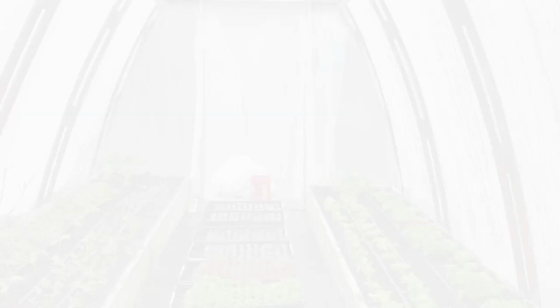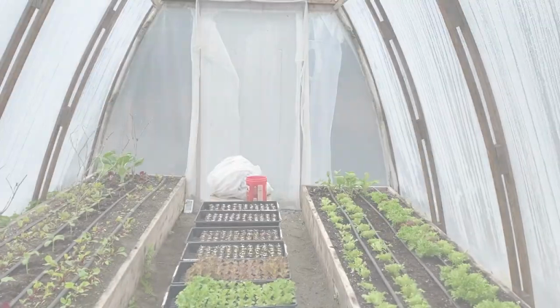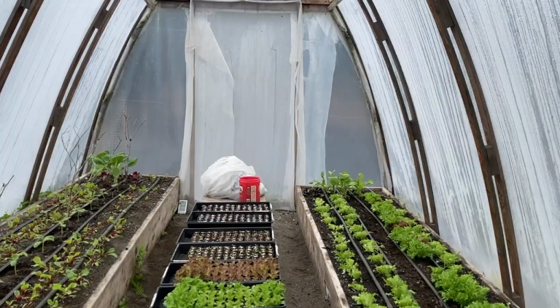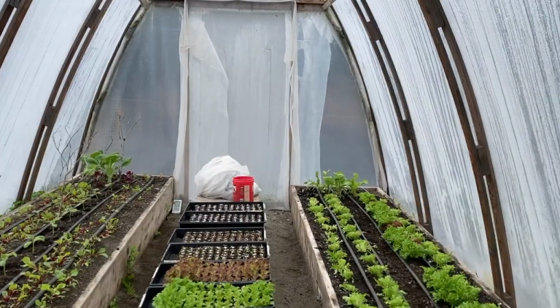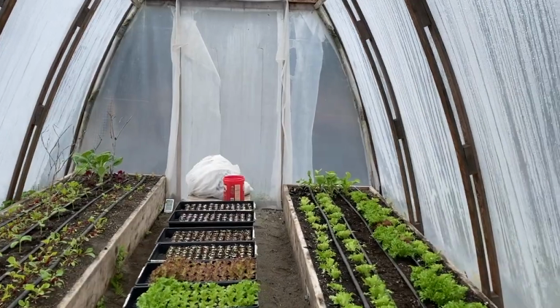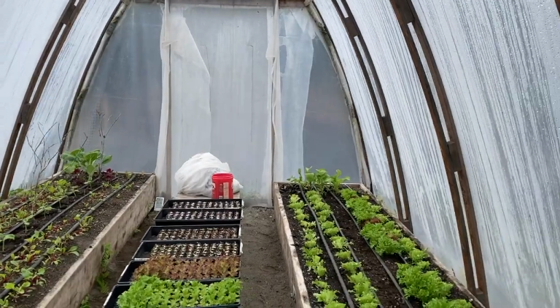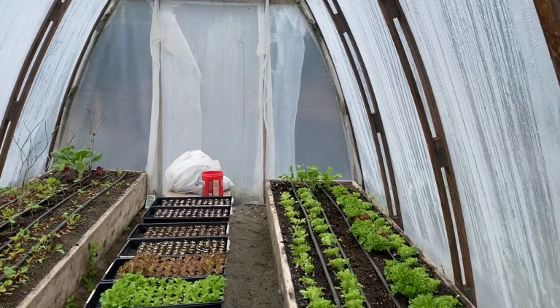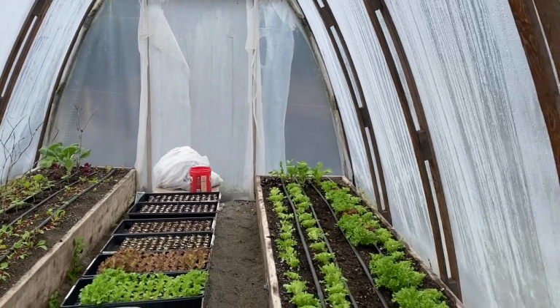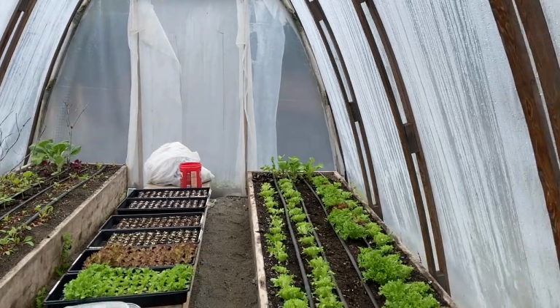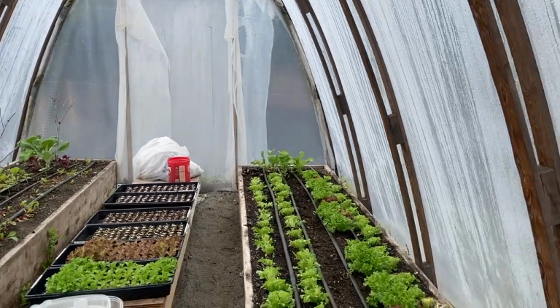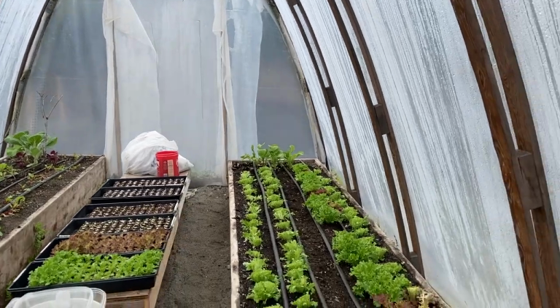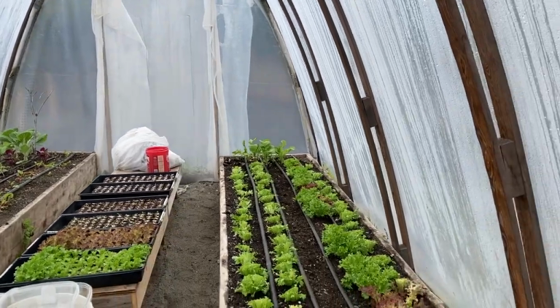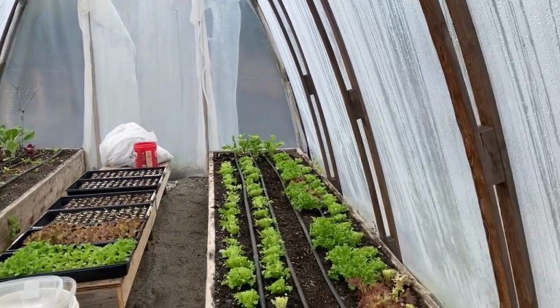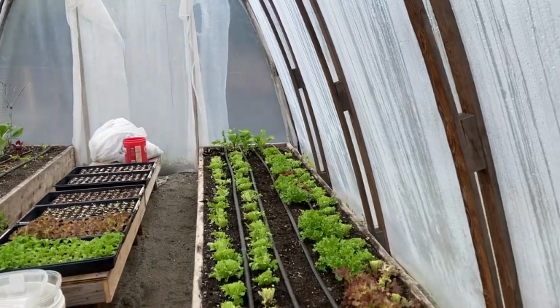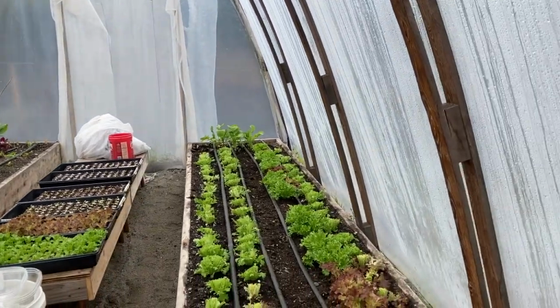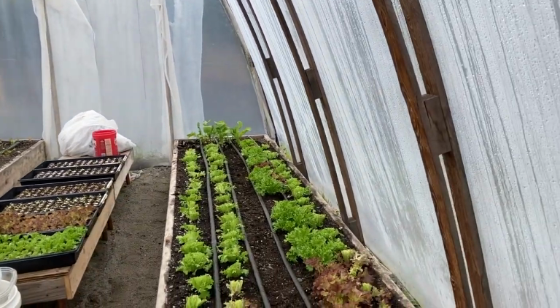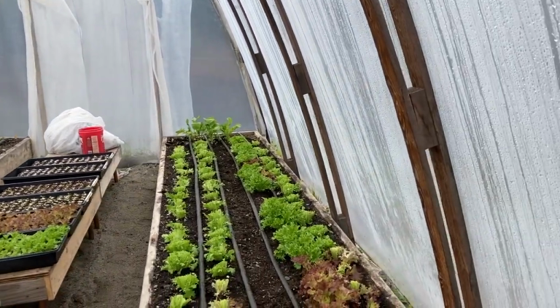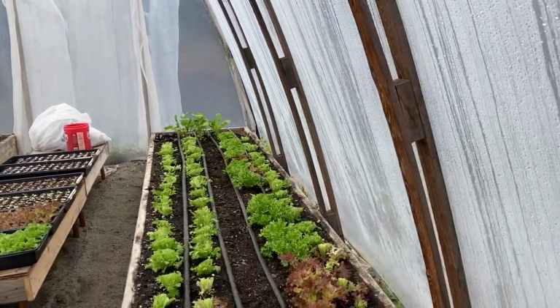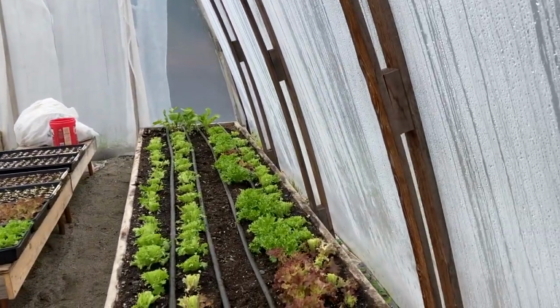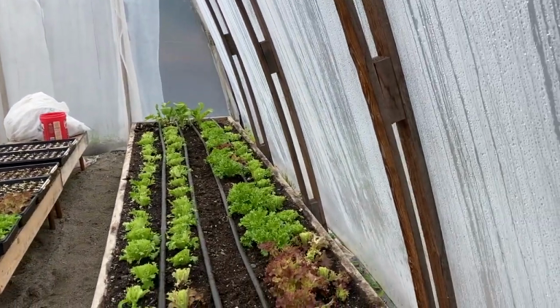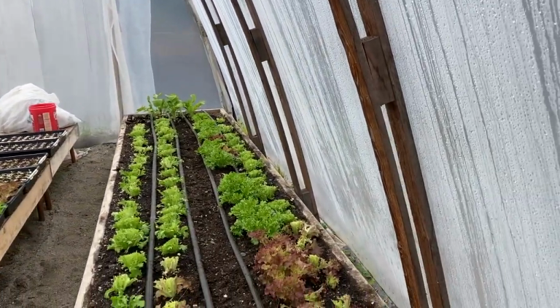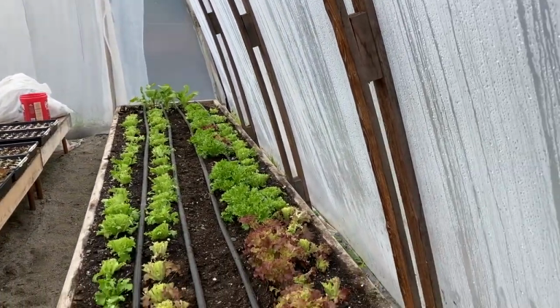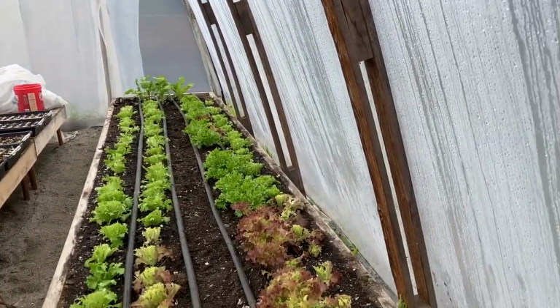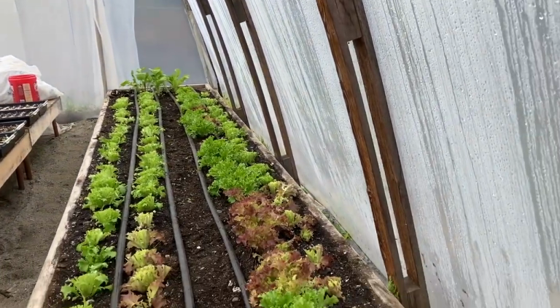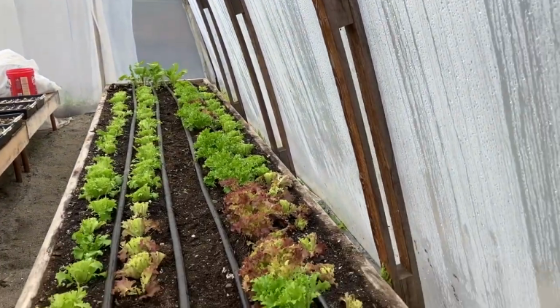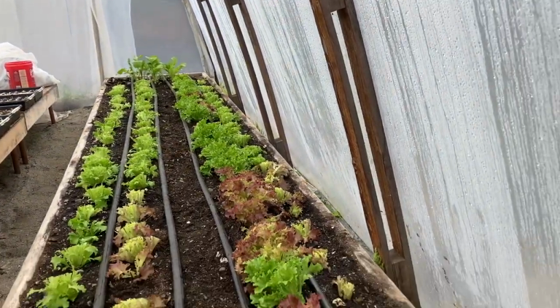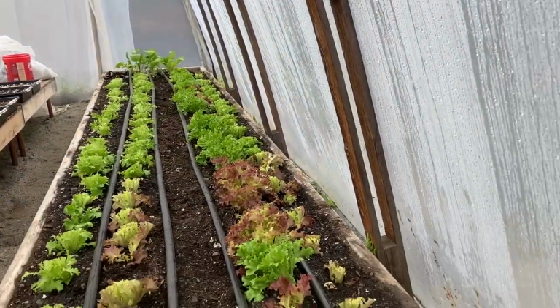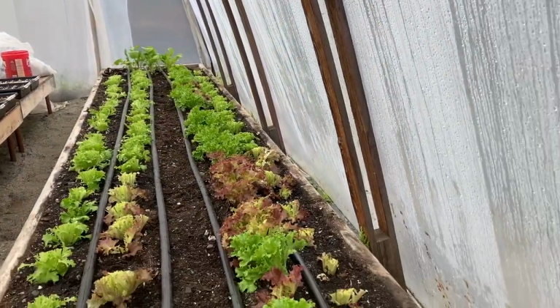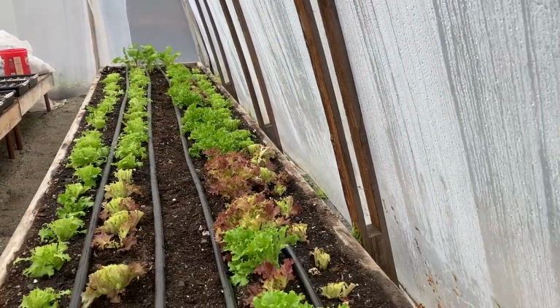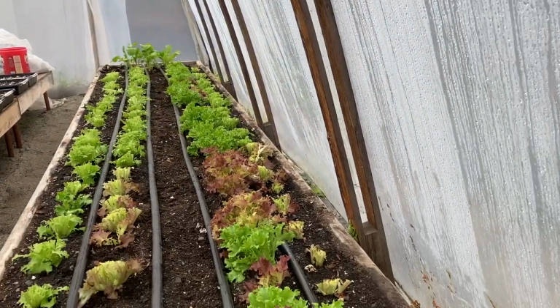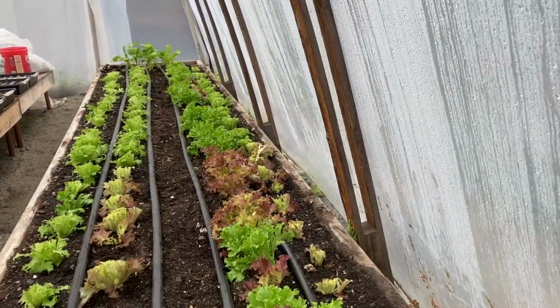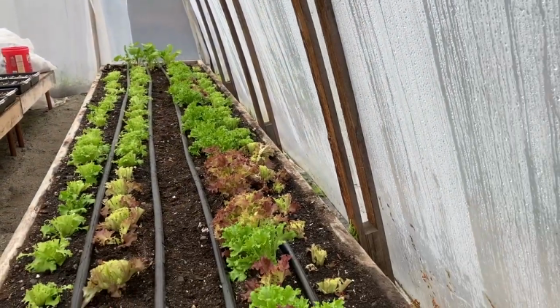All transplanted and watered in — hopefully it doesn't turn into a mildew fest.